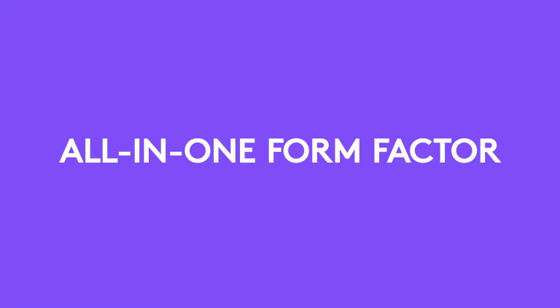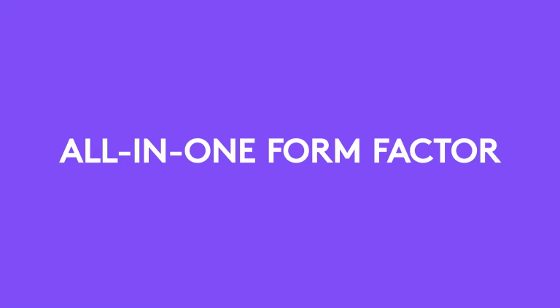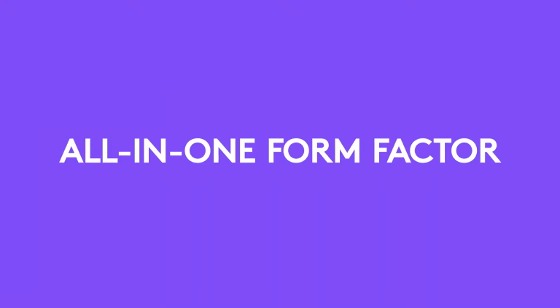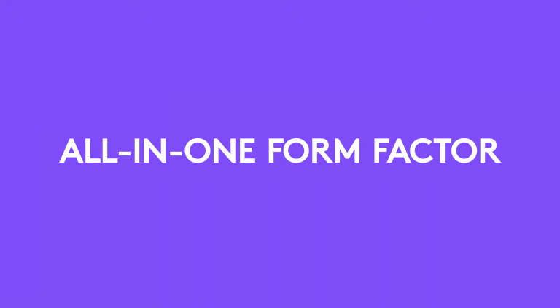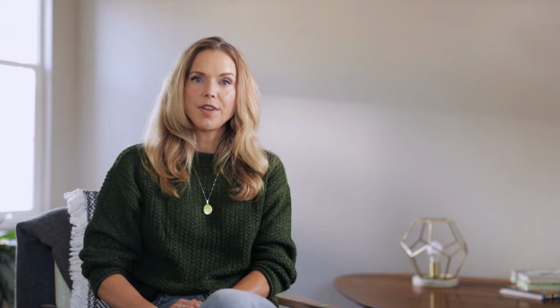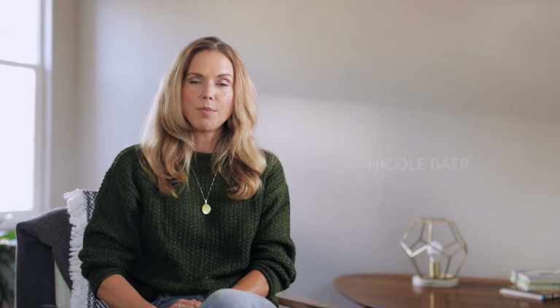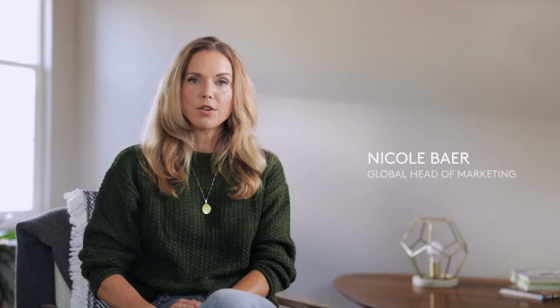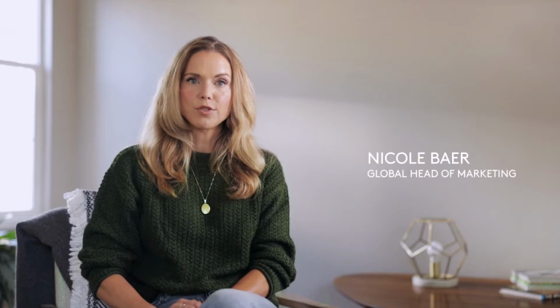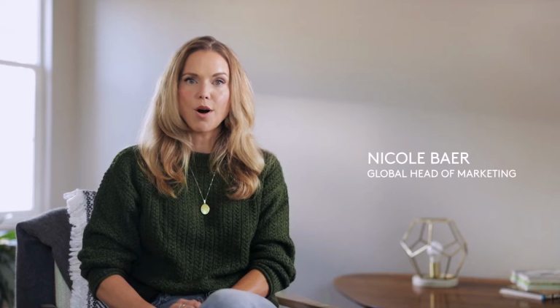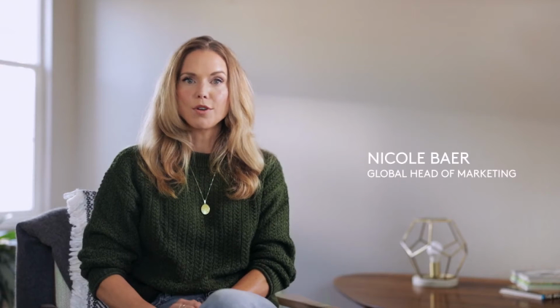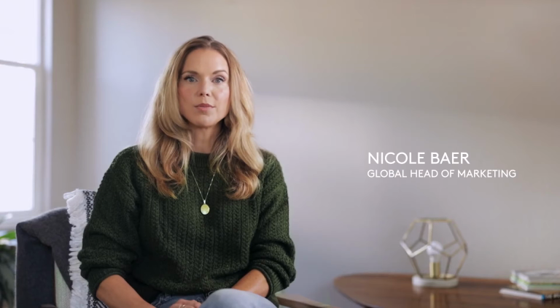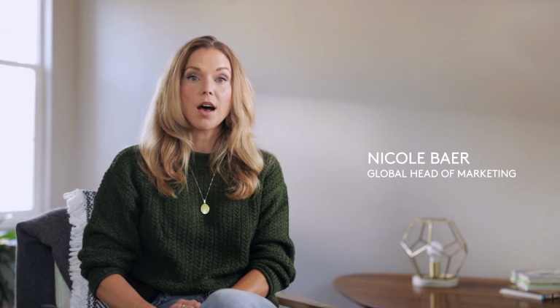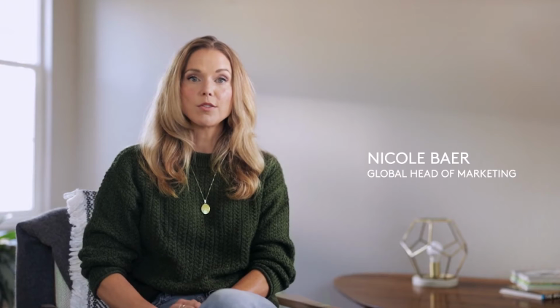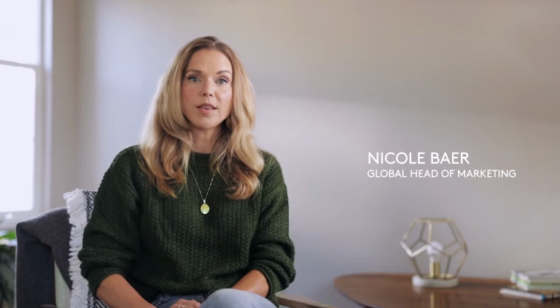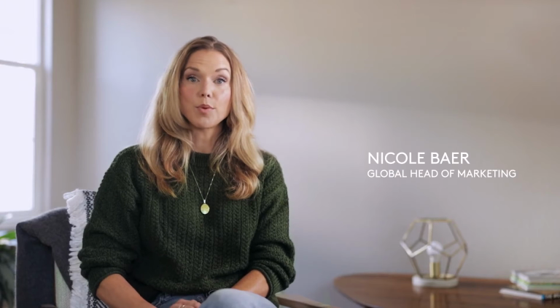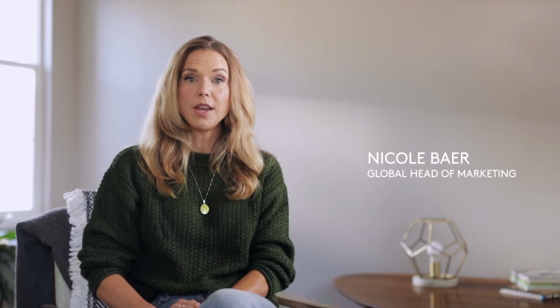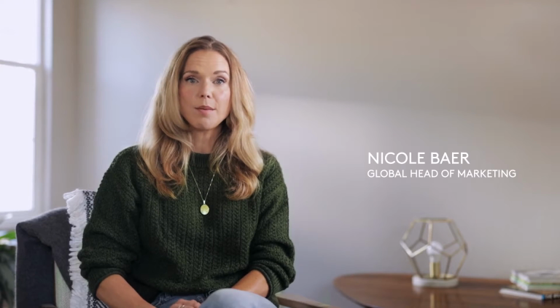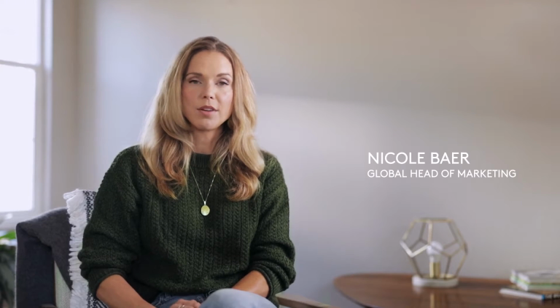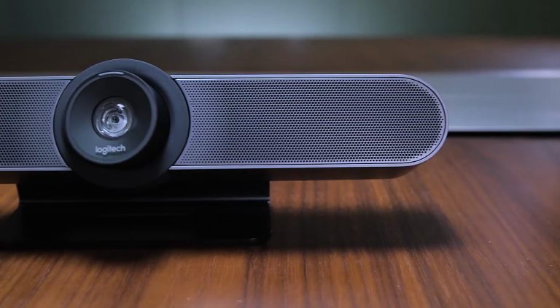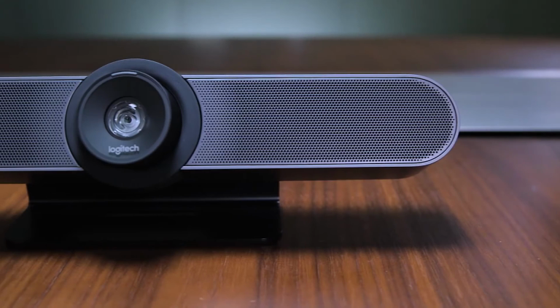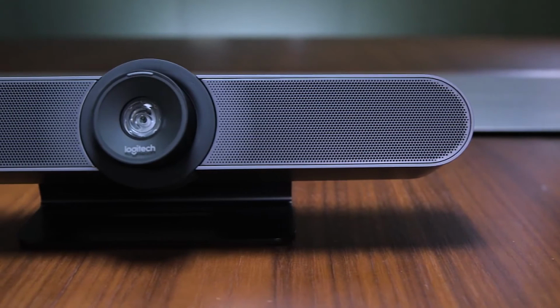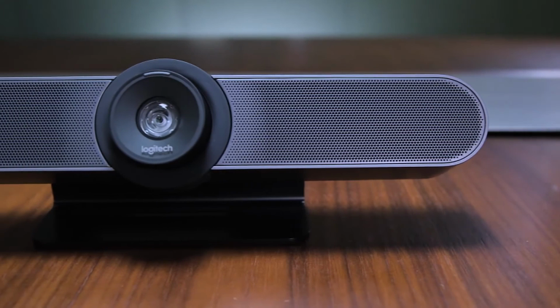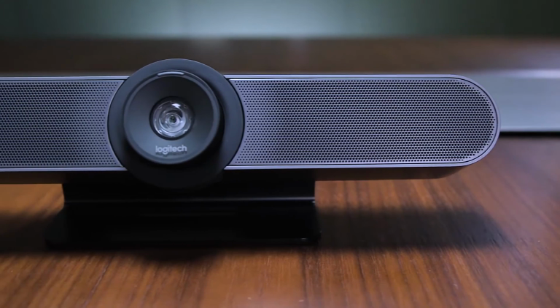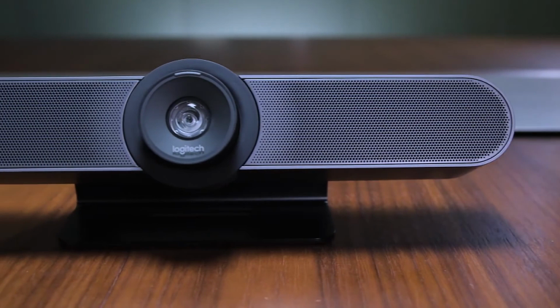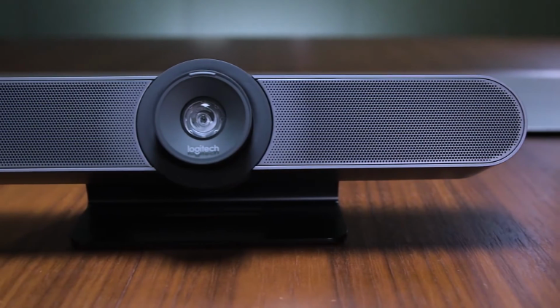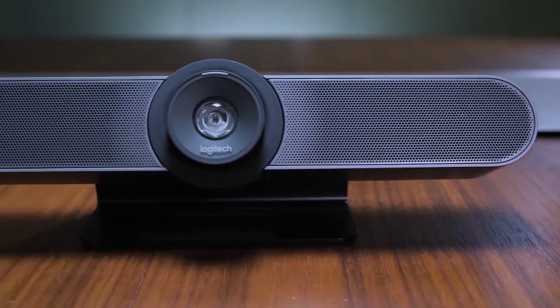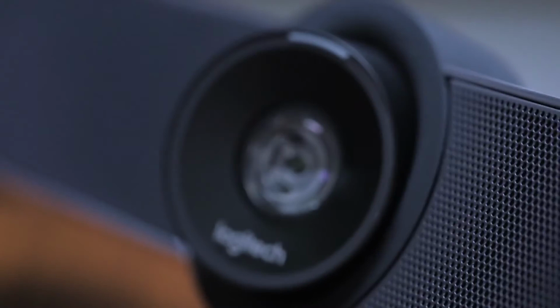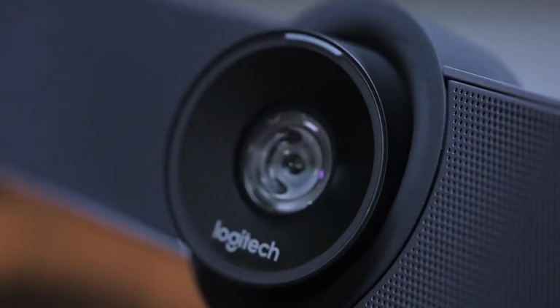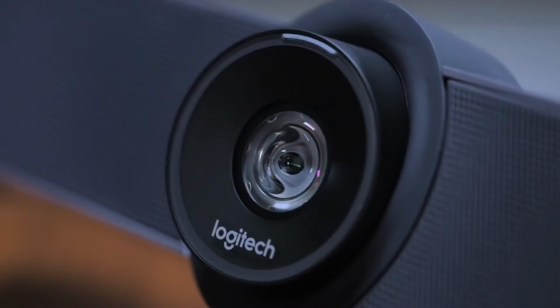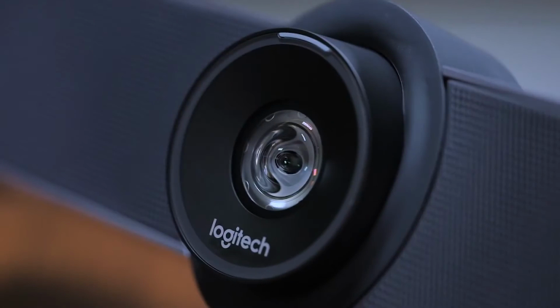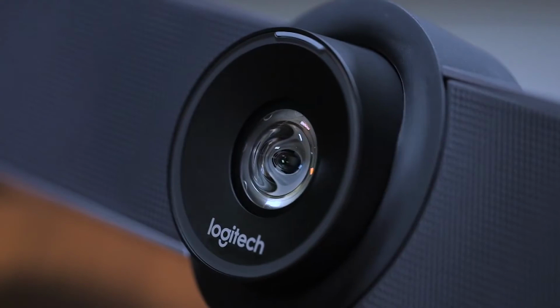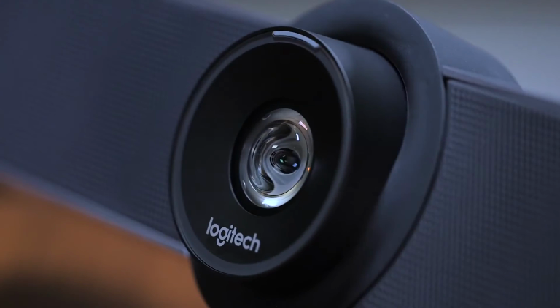Logitech pioneered video bars for small rooms and huddle spaces with Meetup. People really love the simple elegance of our all-in-one design.